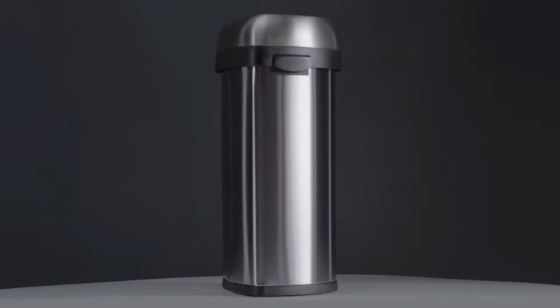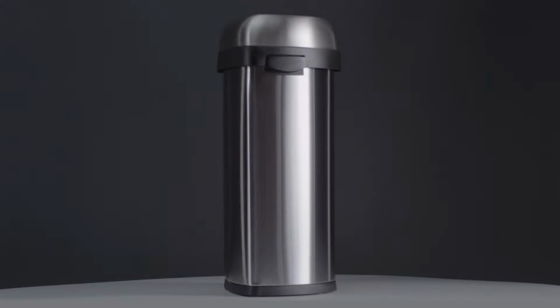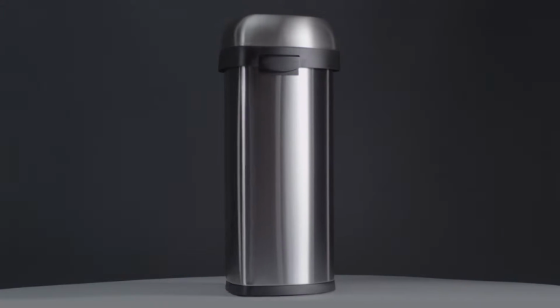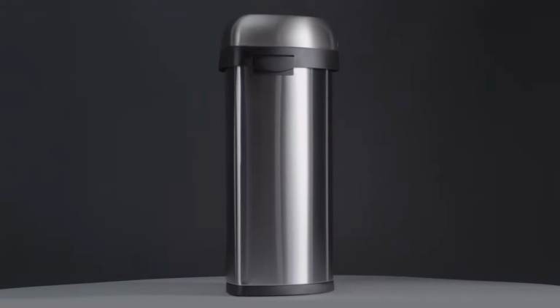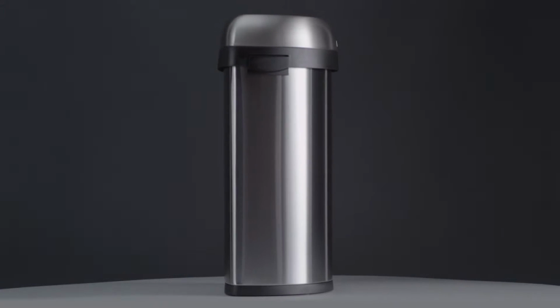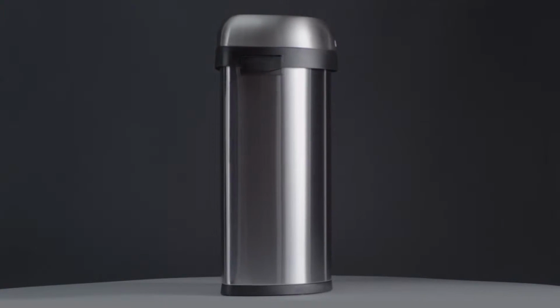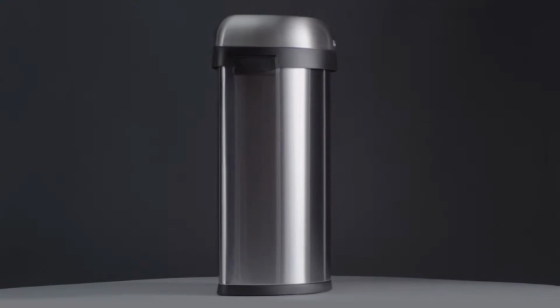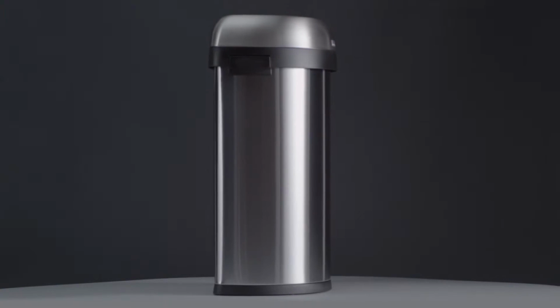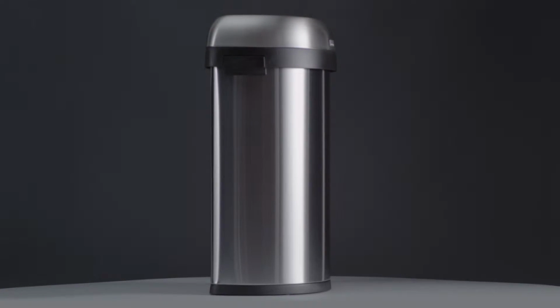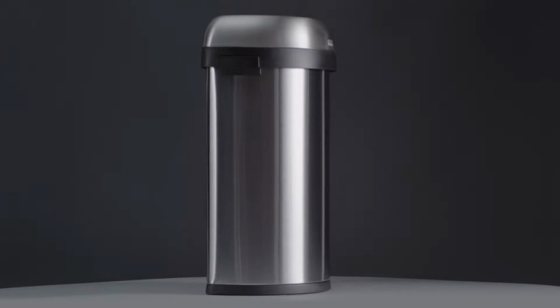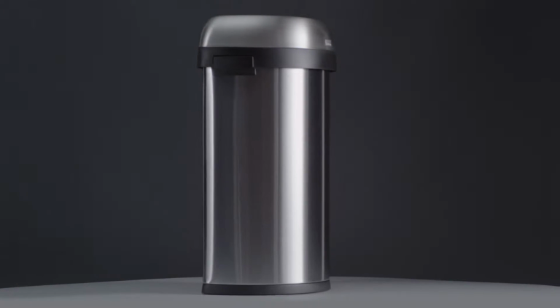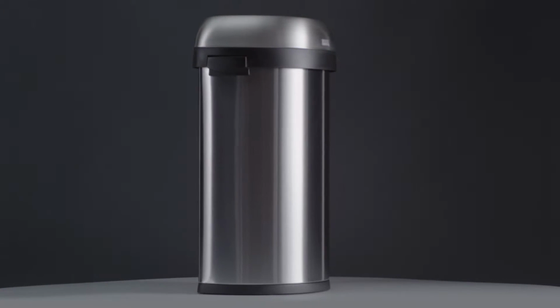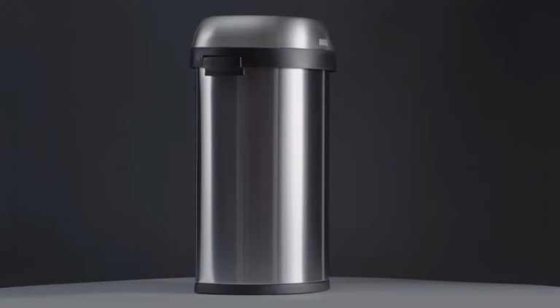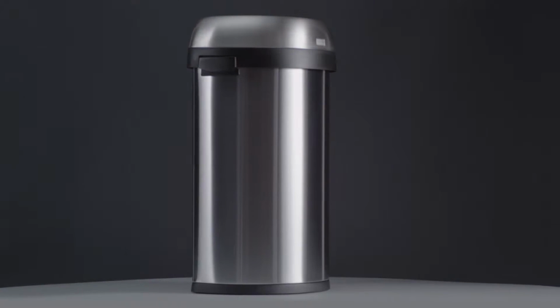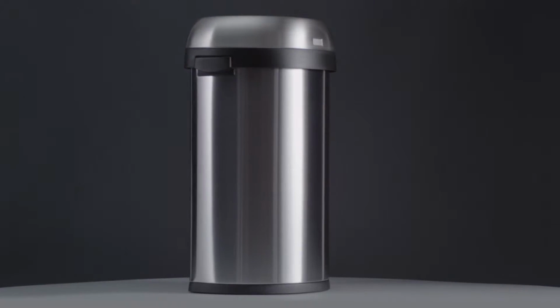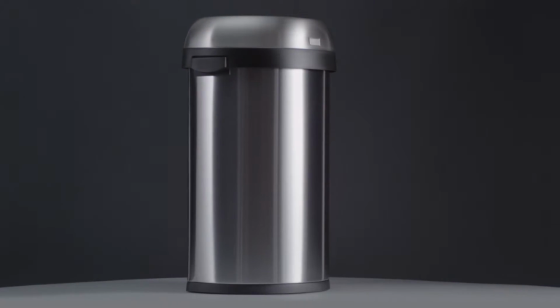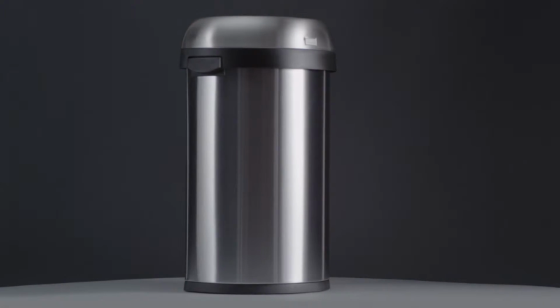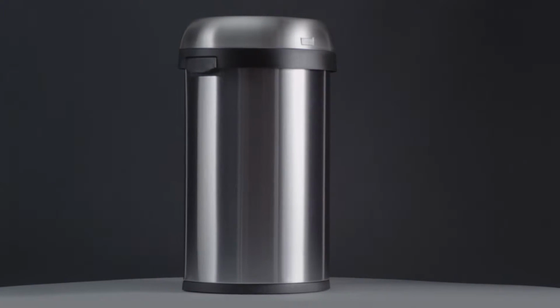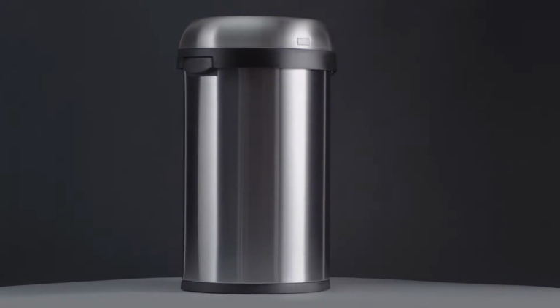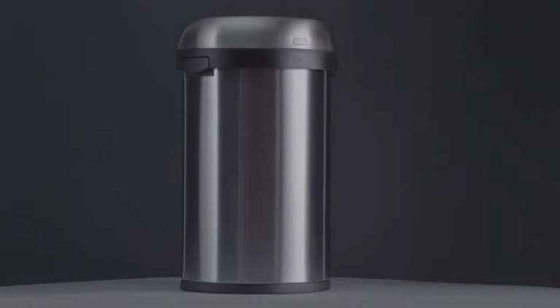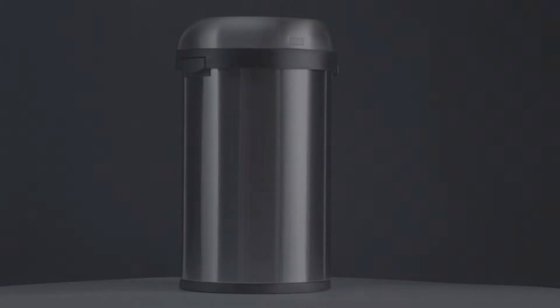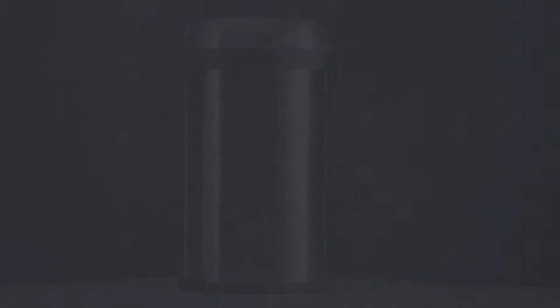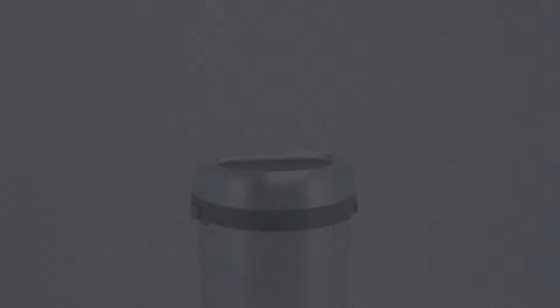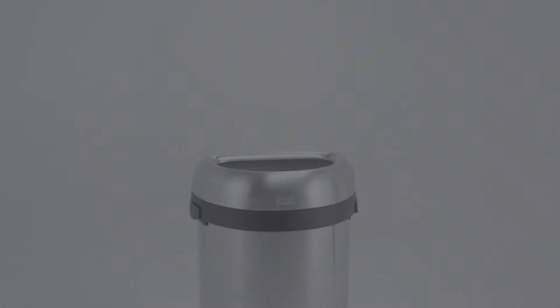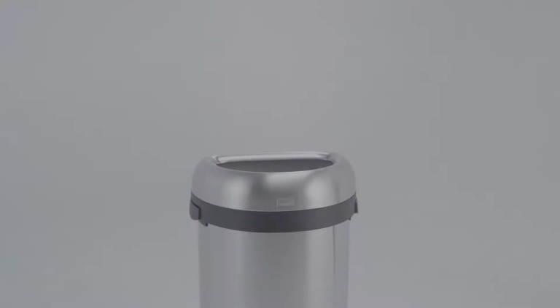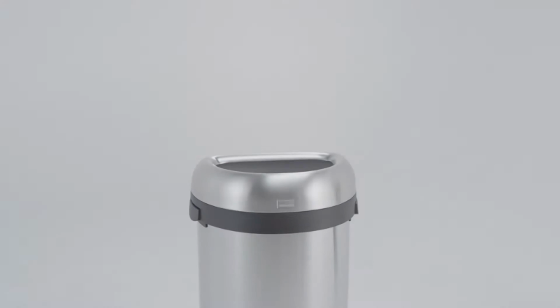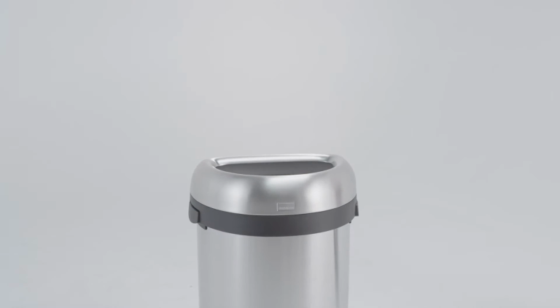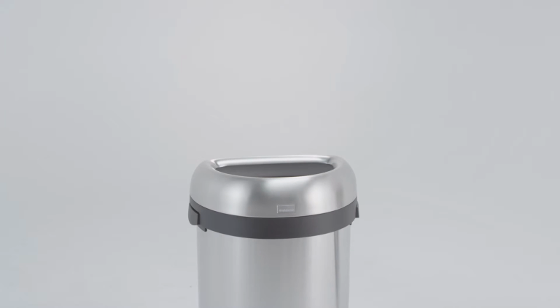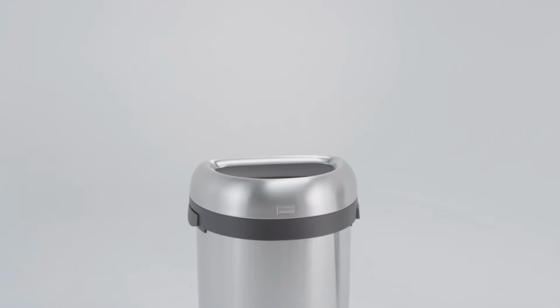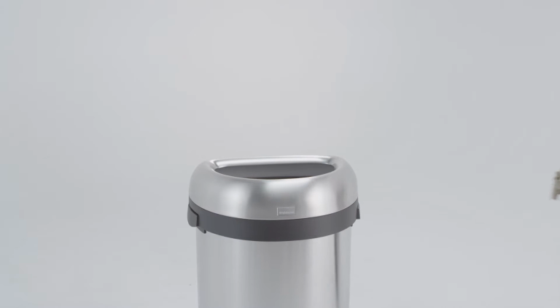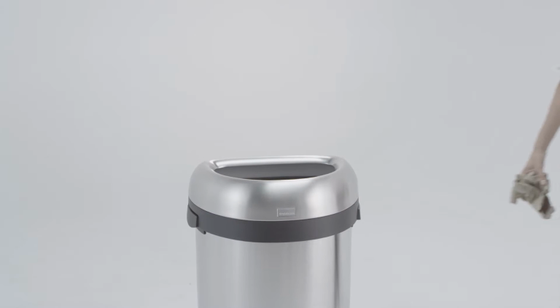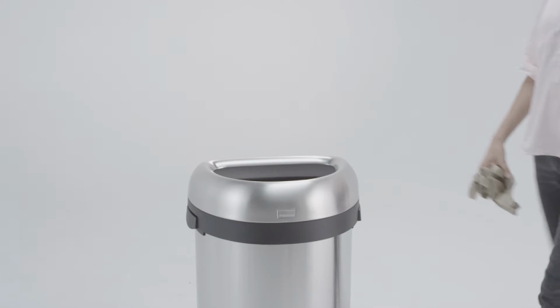This is the semi-round open can. Its open lid makes it easy to toss in trash on the go.